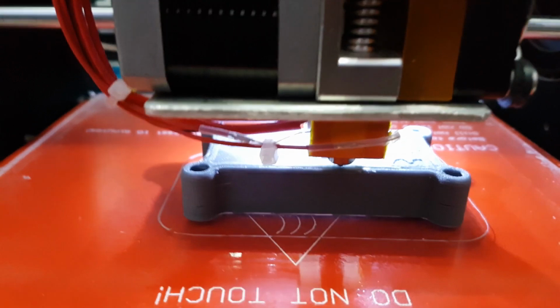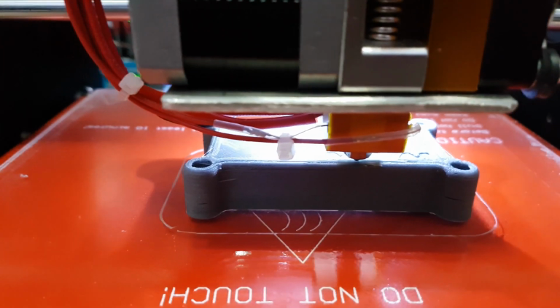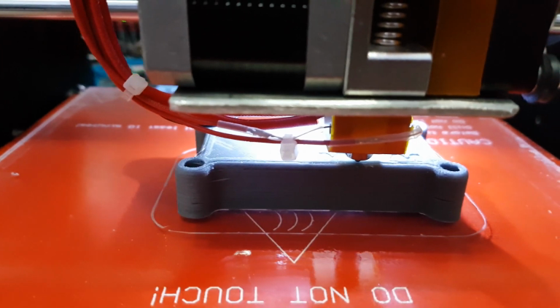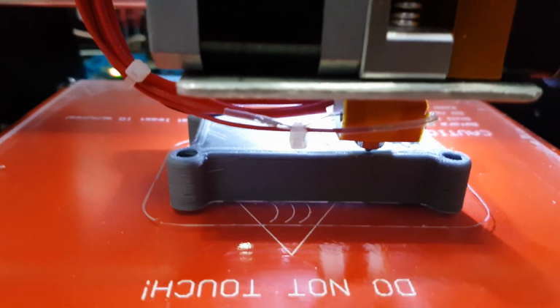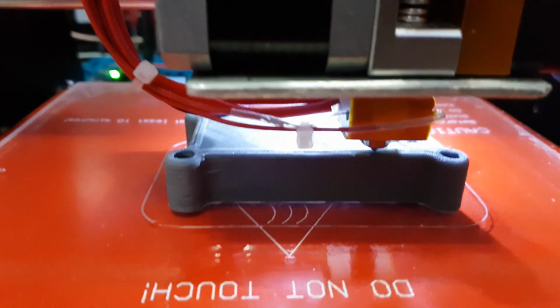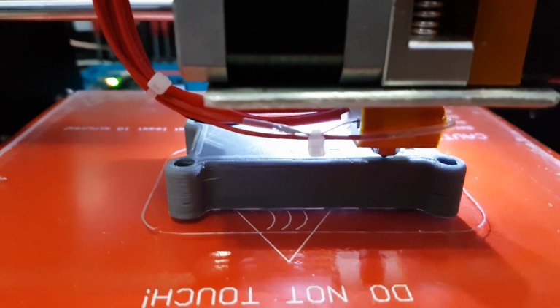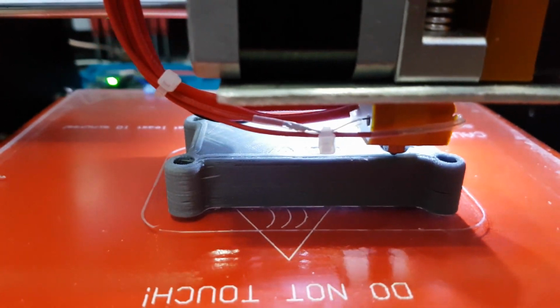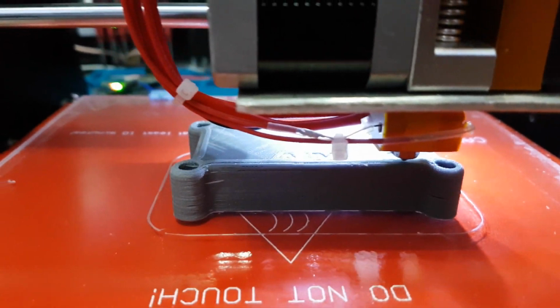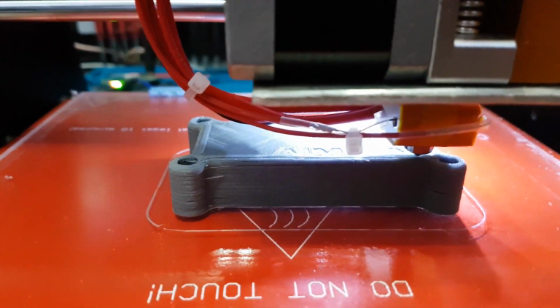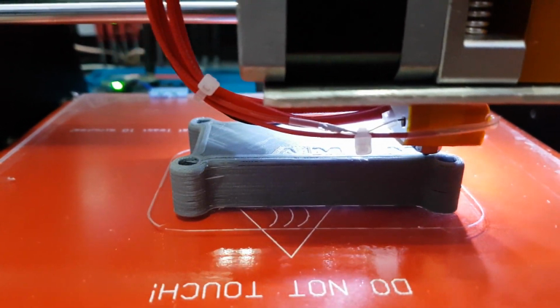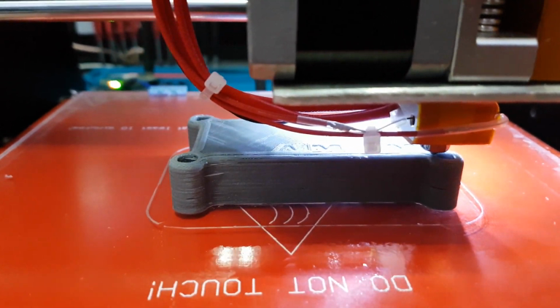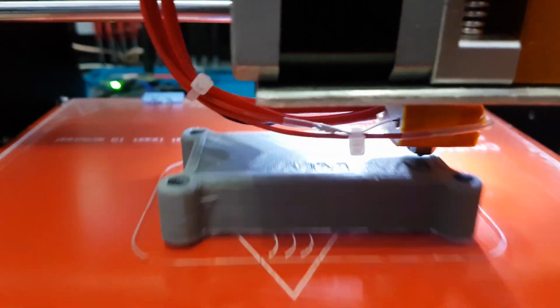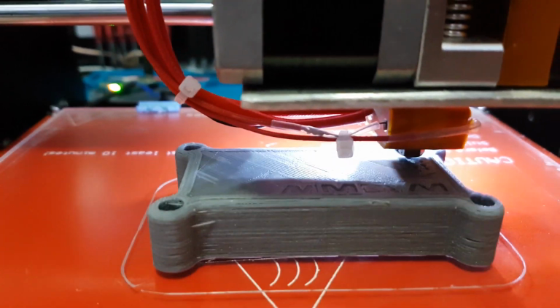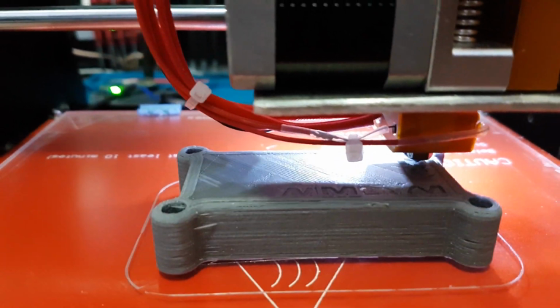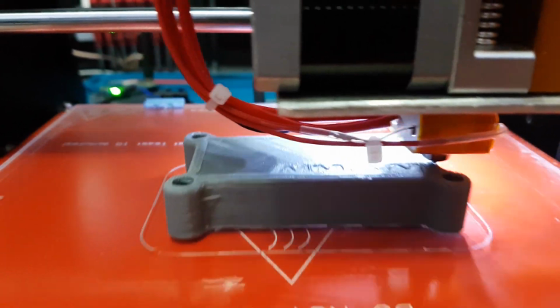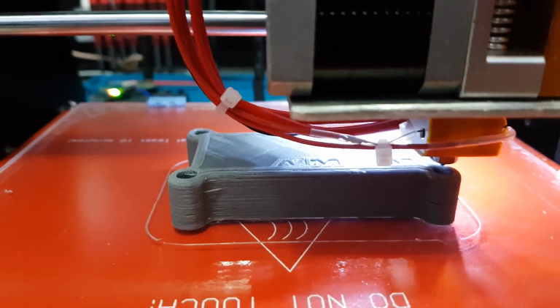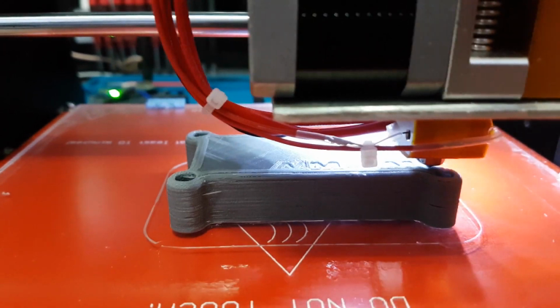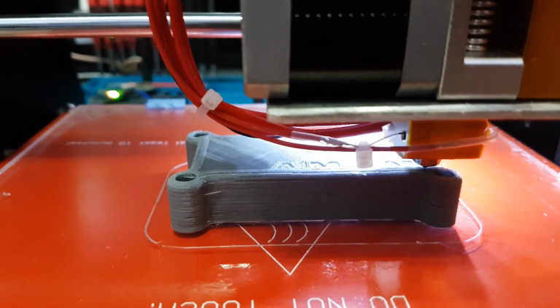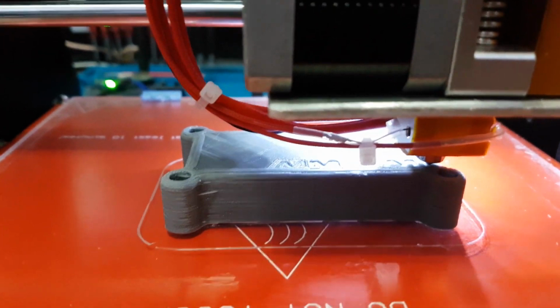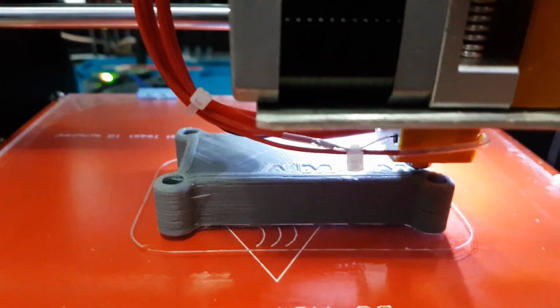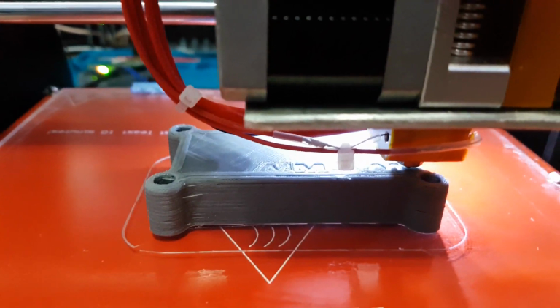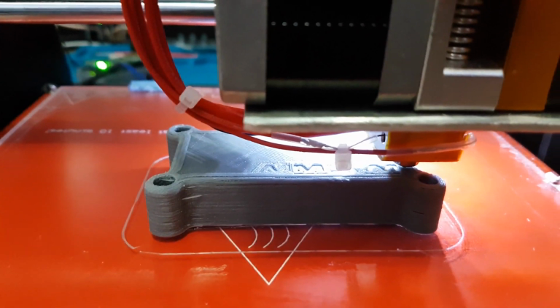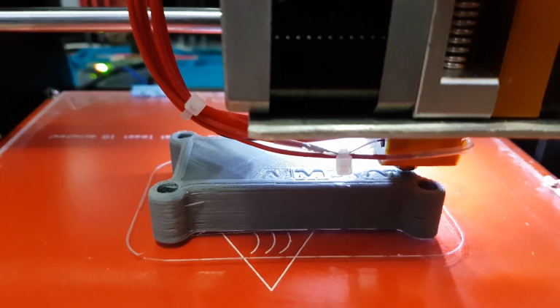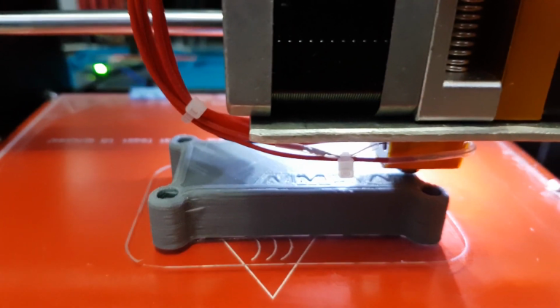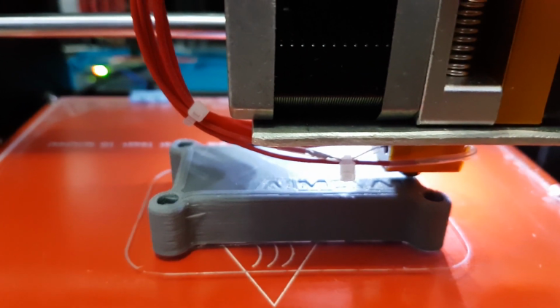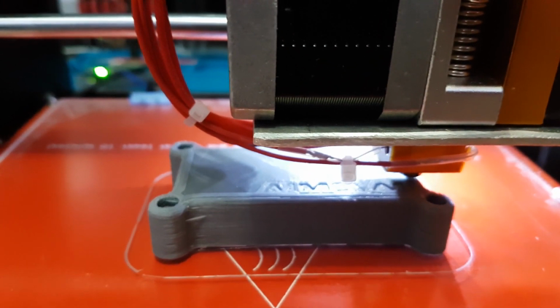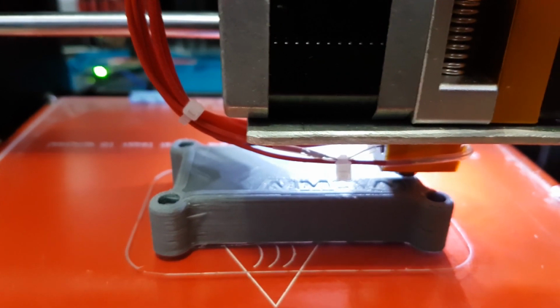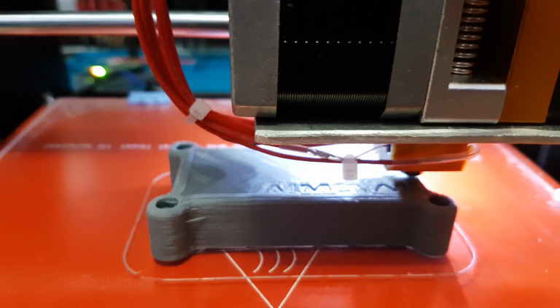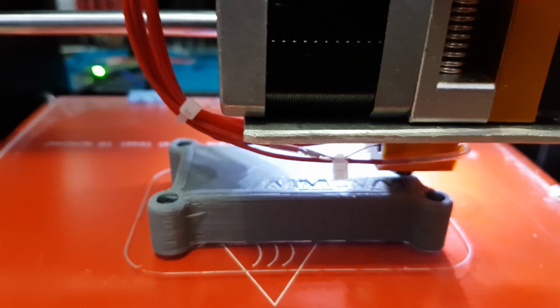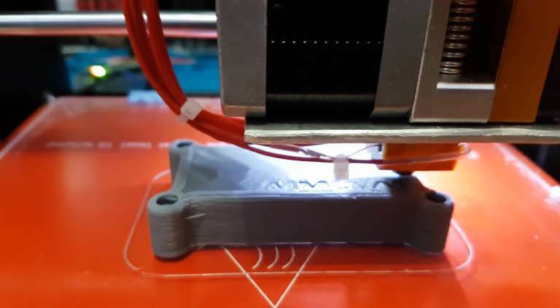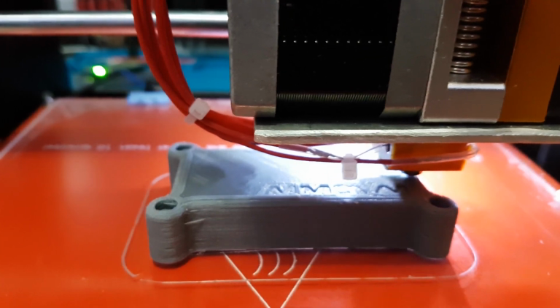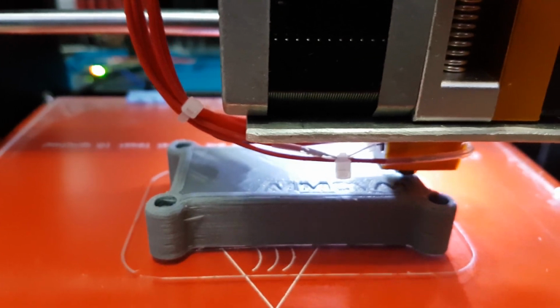This is the end of the top layer being finished and it's looking quite well.